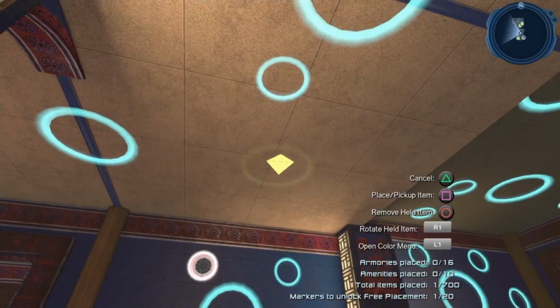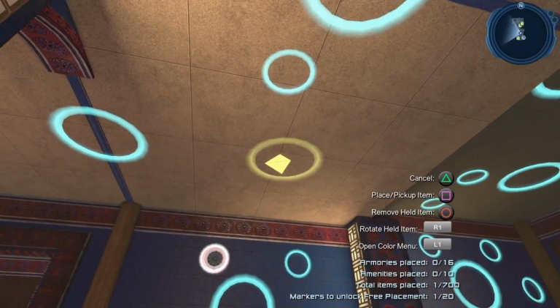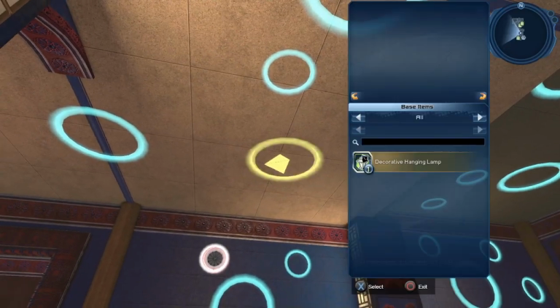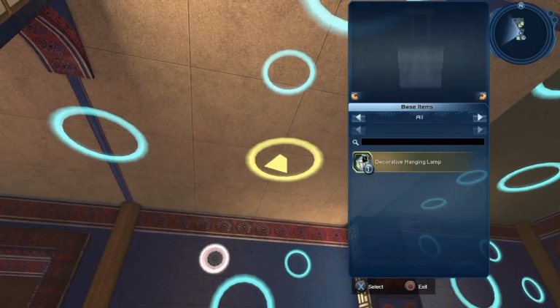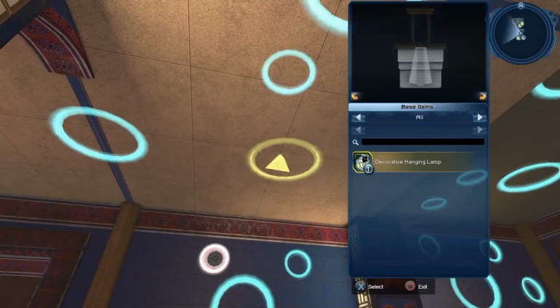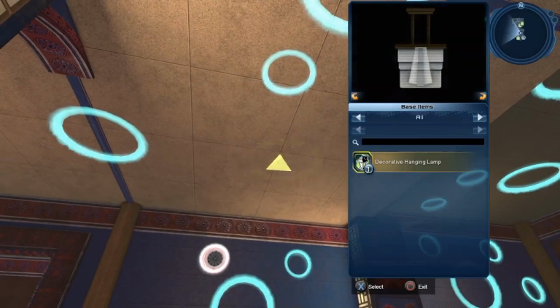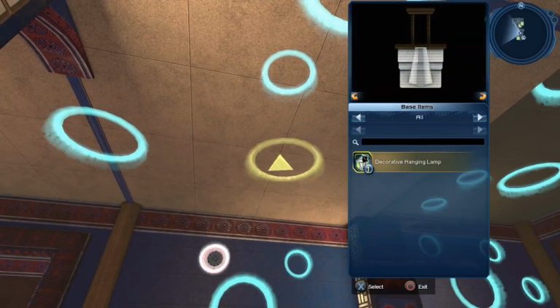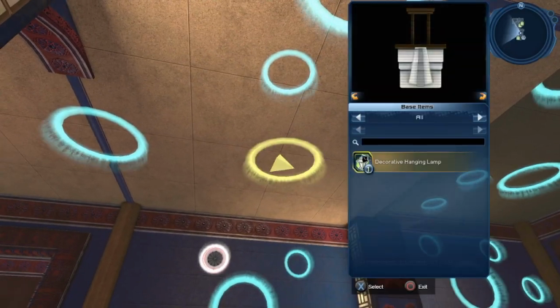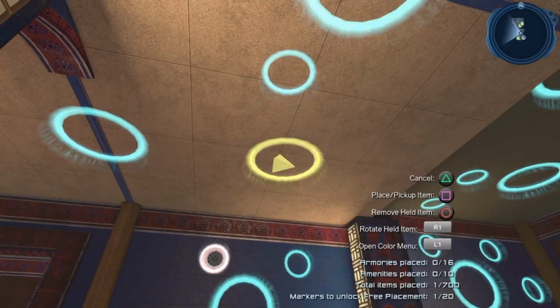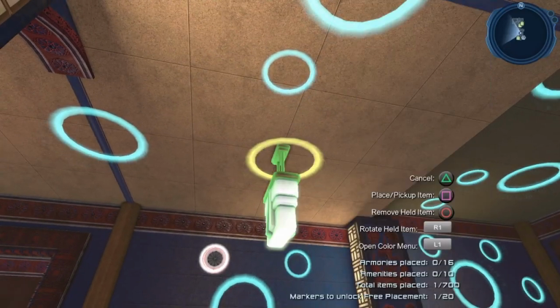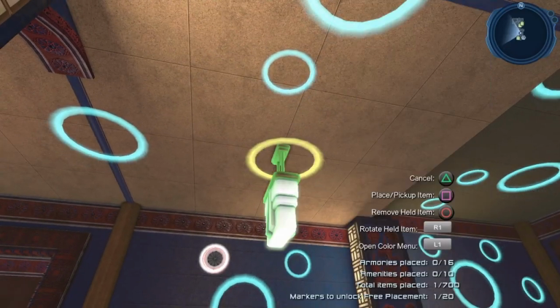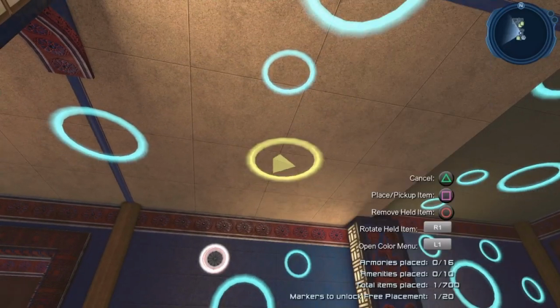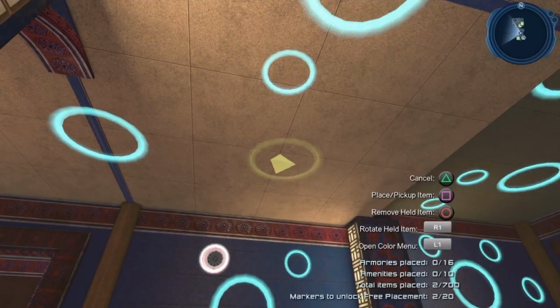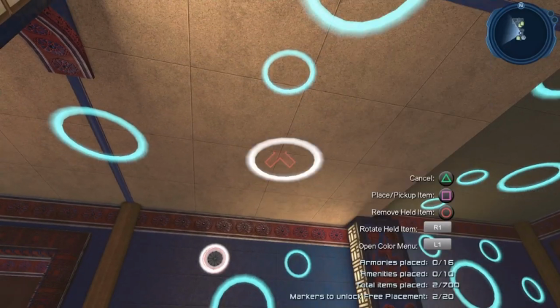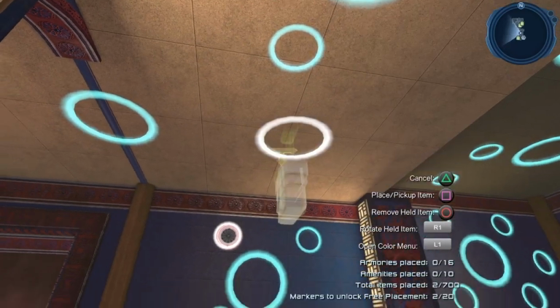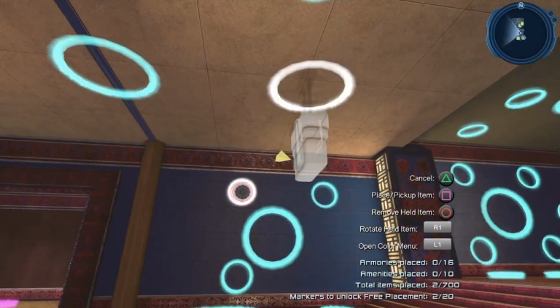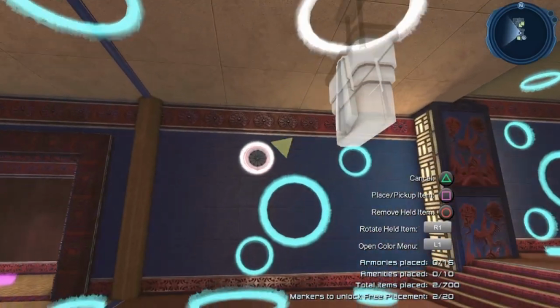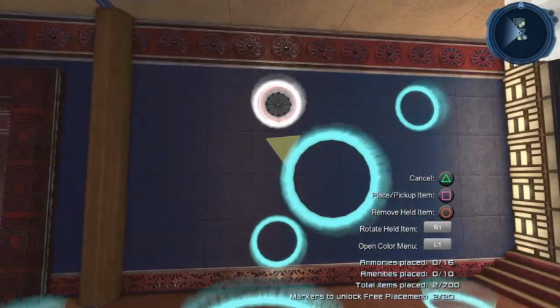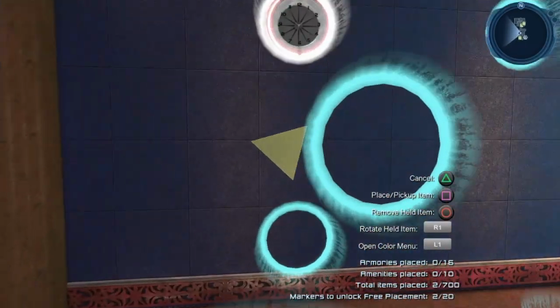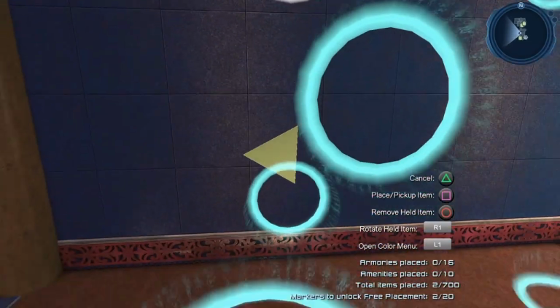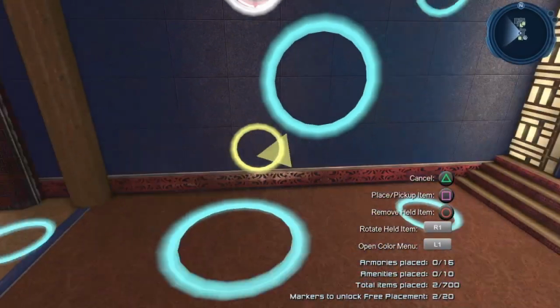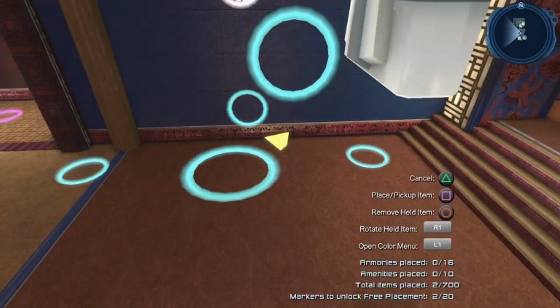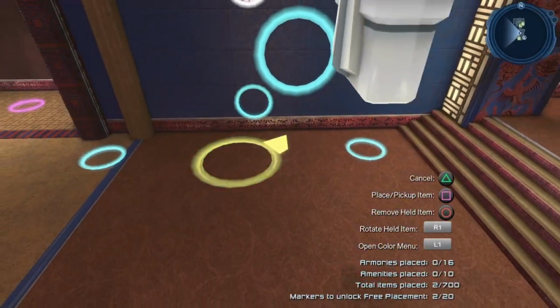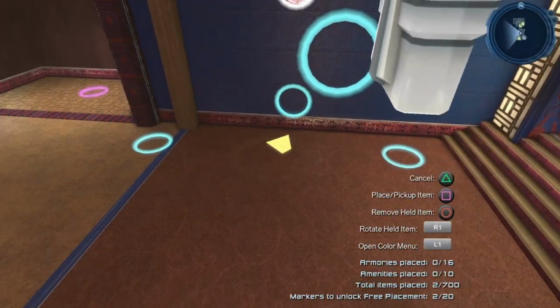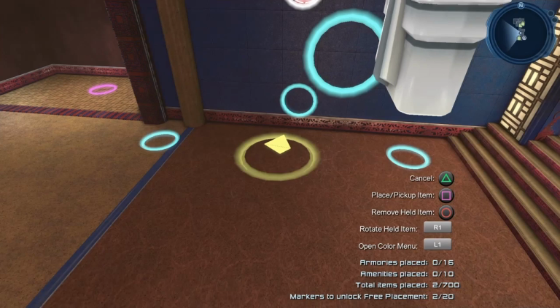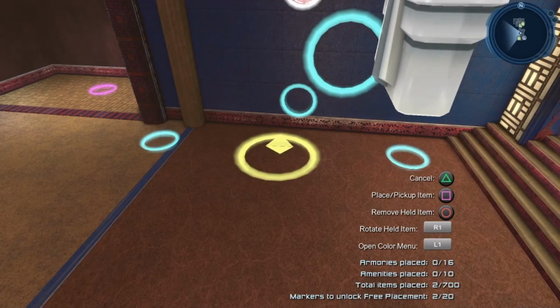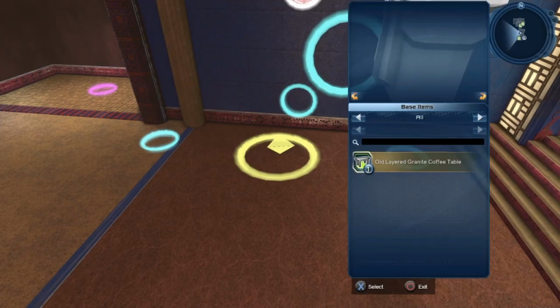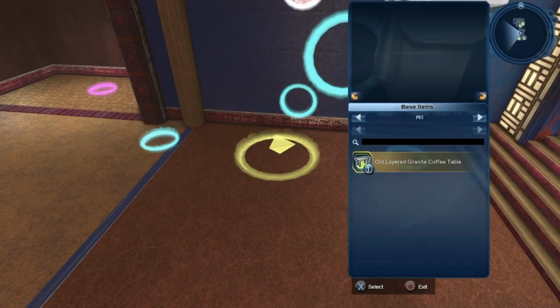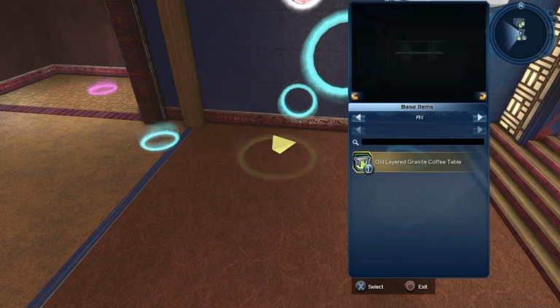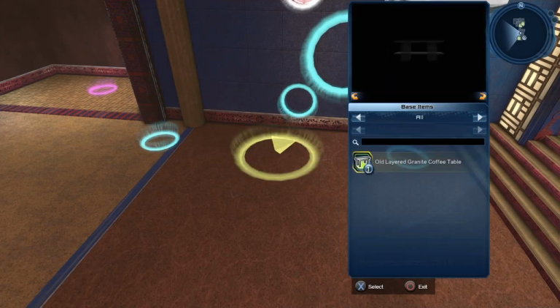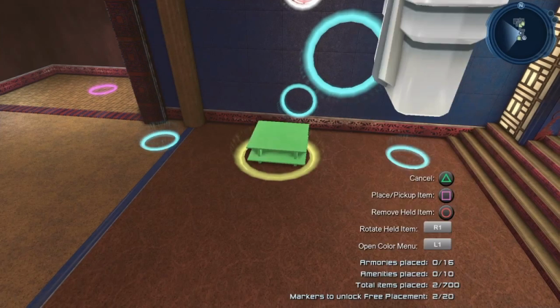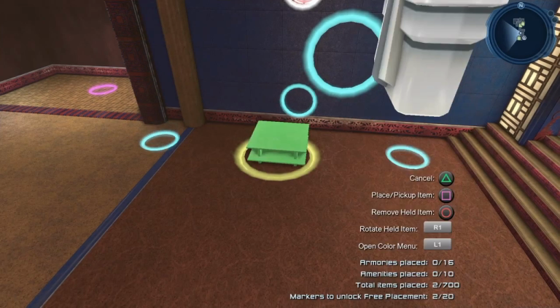But if you go within the circles, here we can place the Classic Dinner Clock. There's also a lamp that you get, and there's a table that you get.